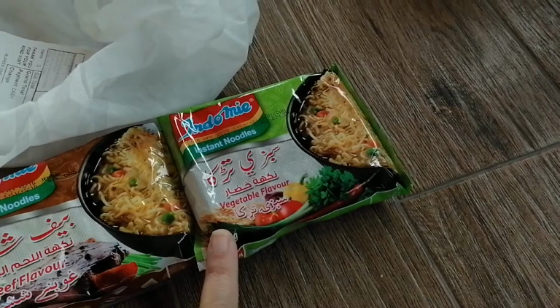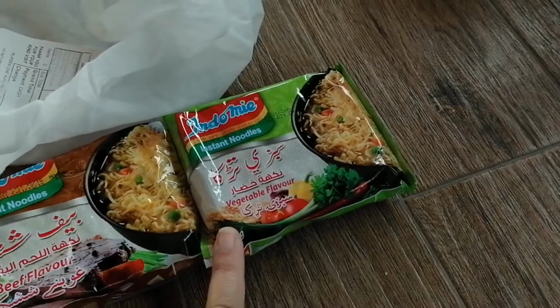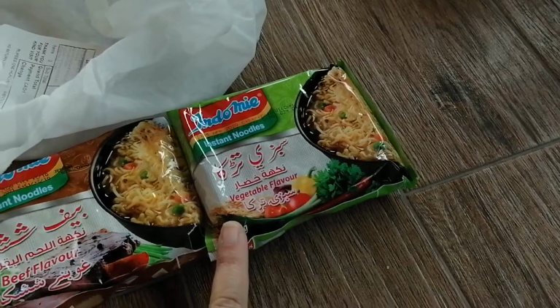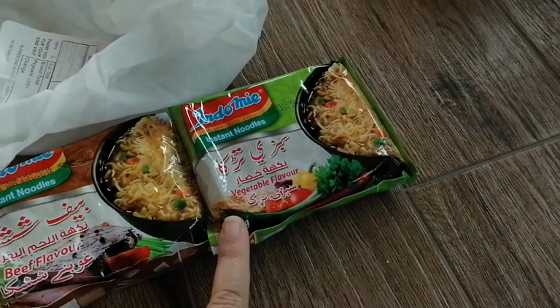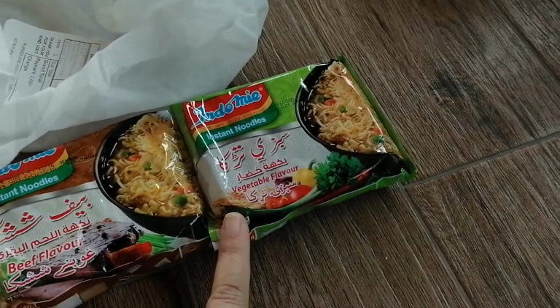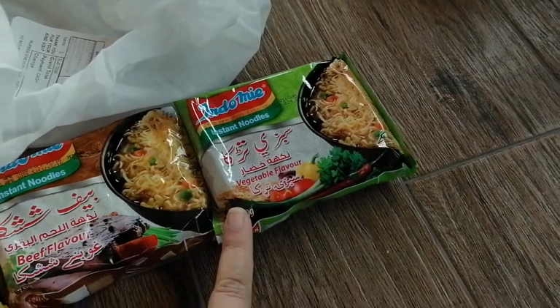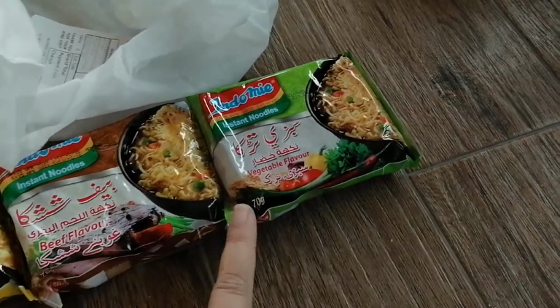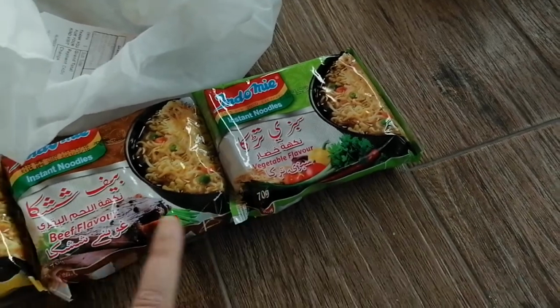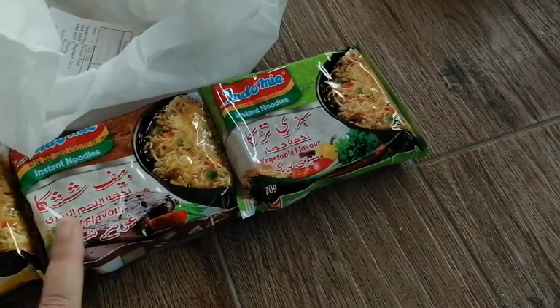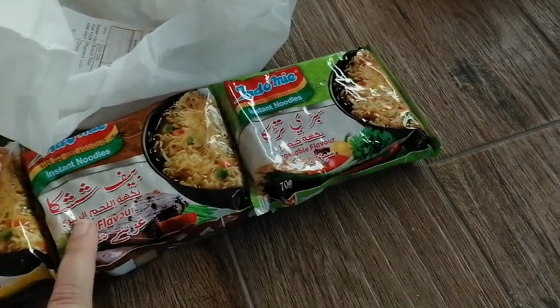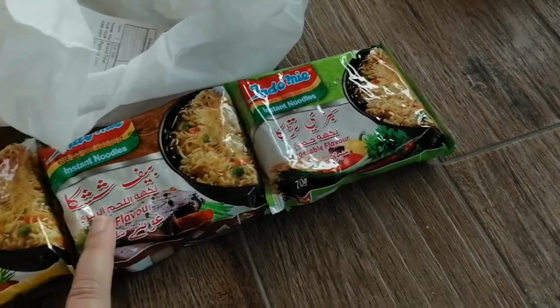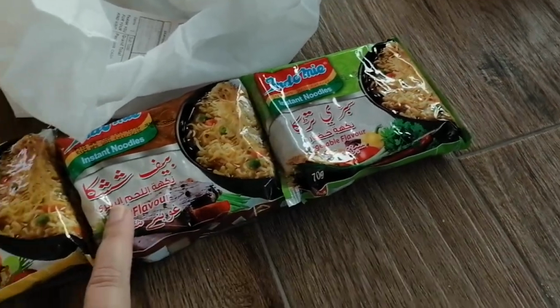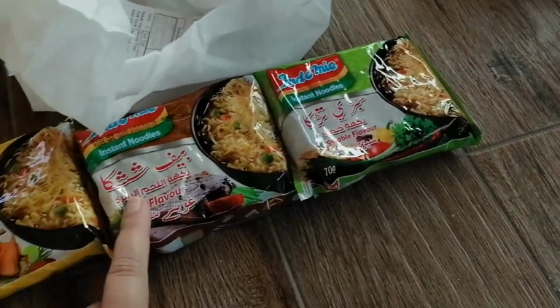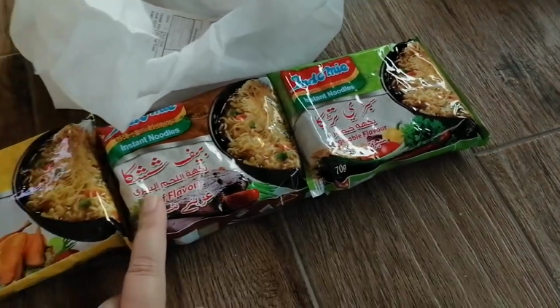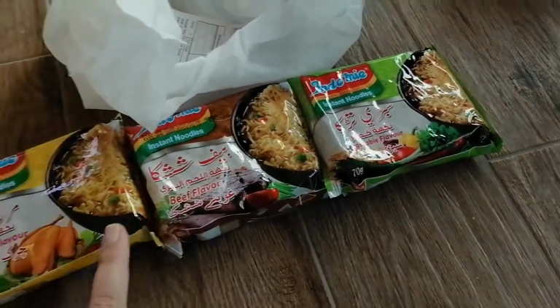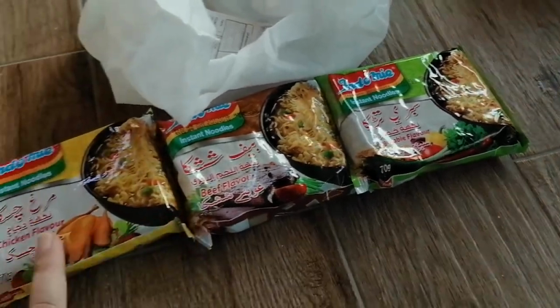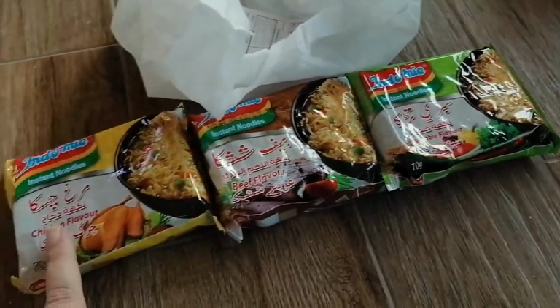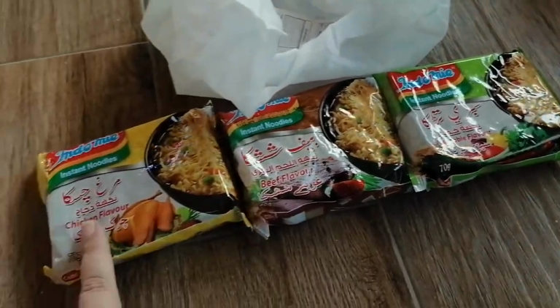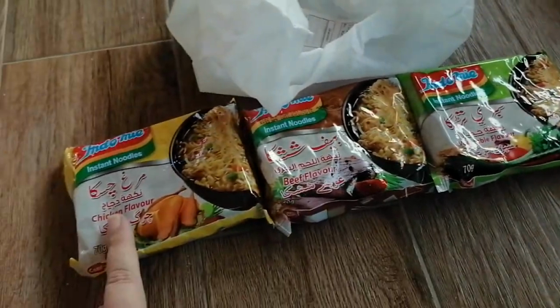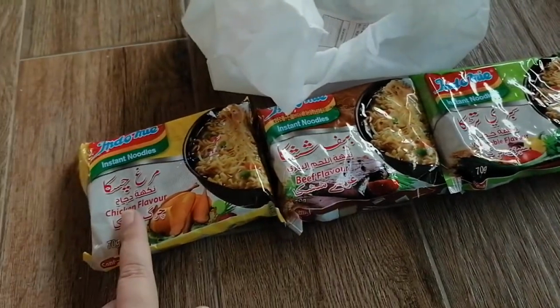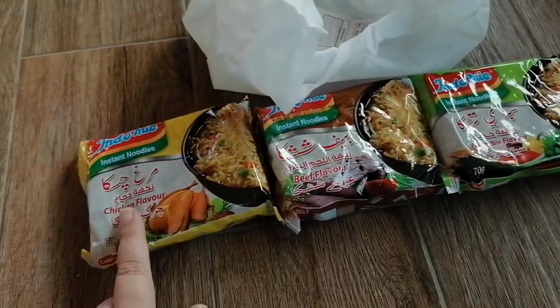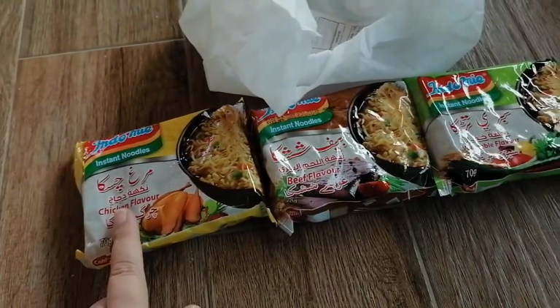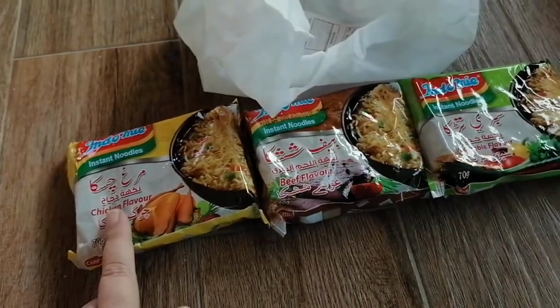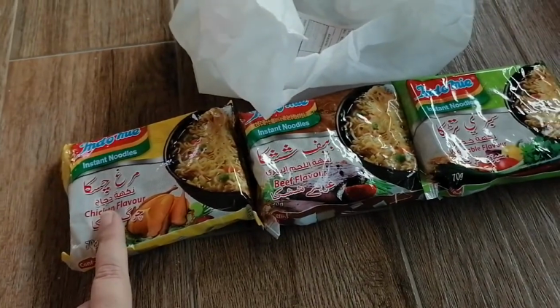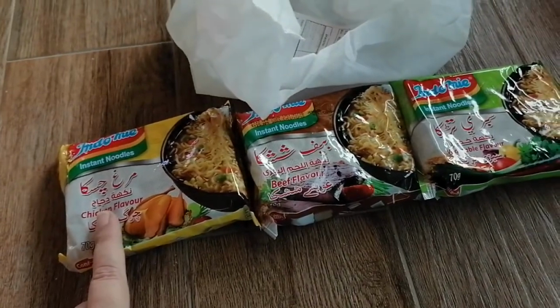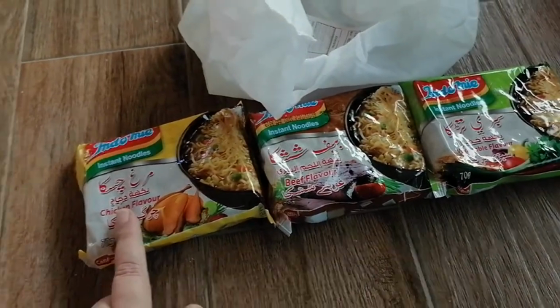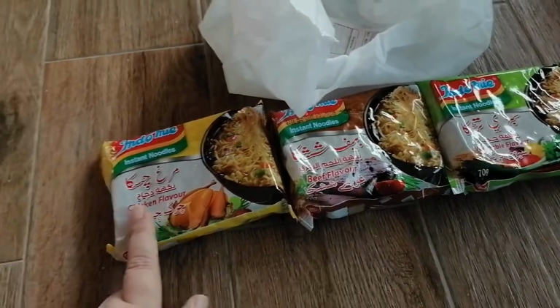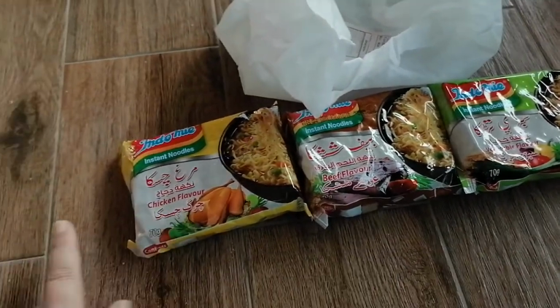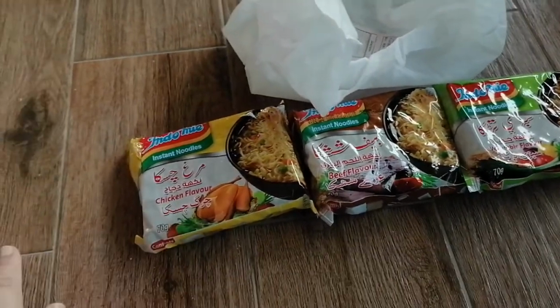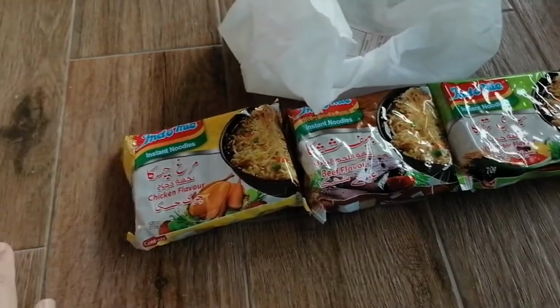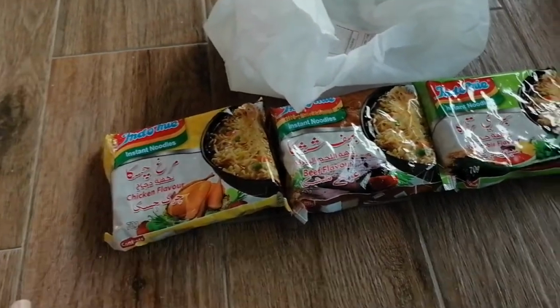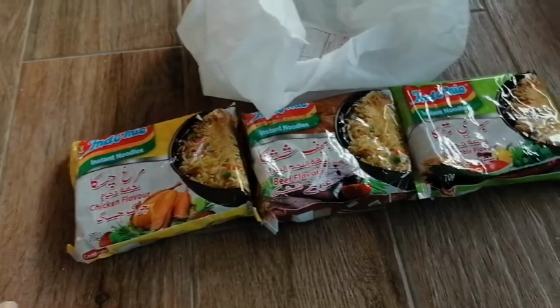Sabzi tadka, beef shashka, murgh chashka, equals muta paa.